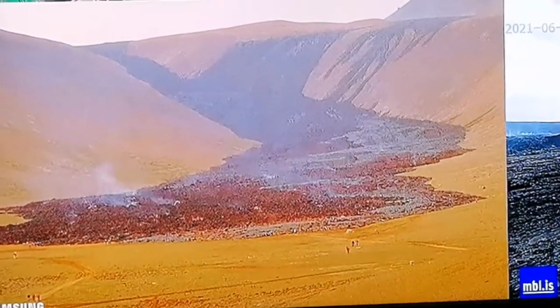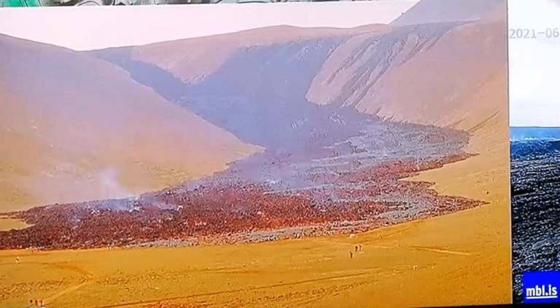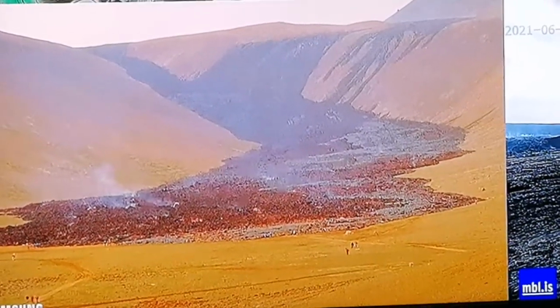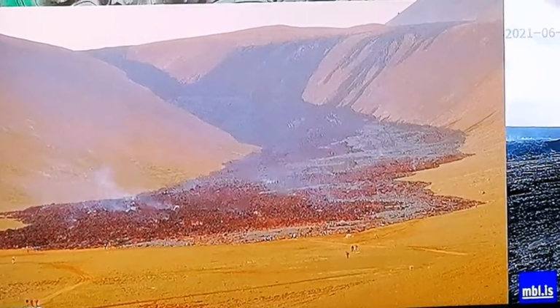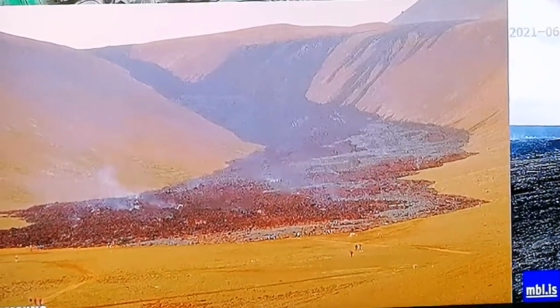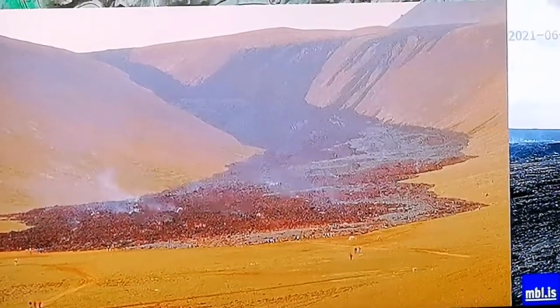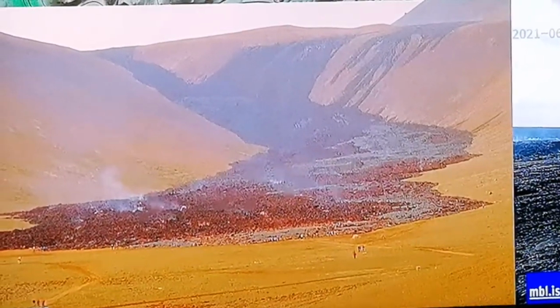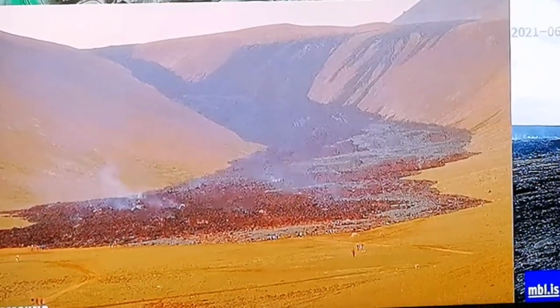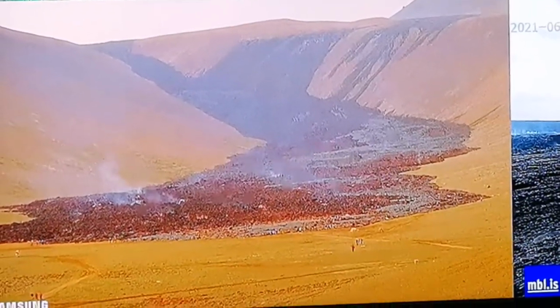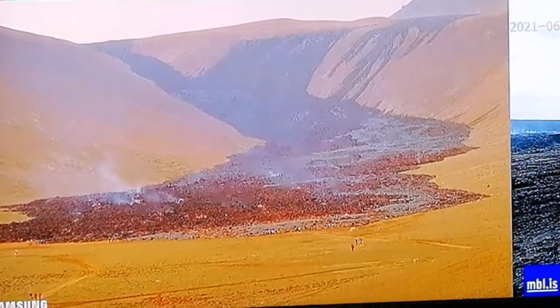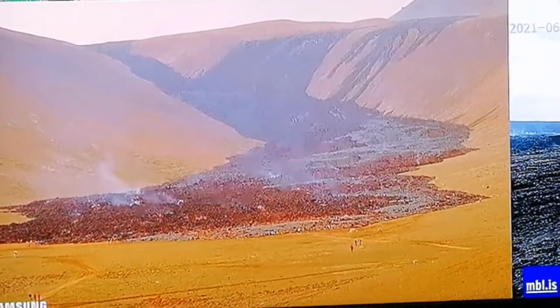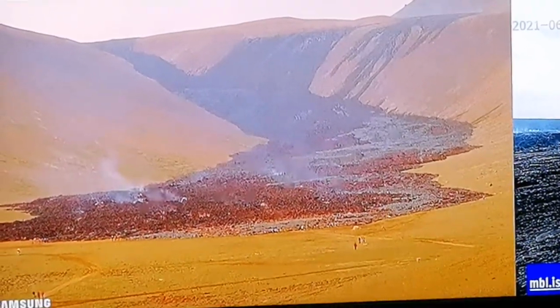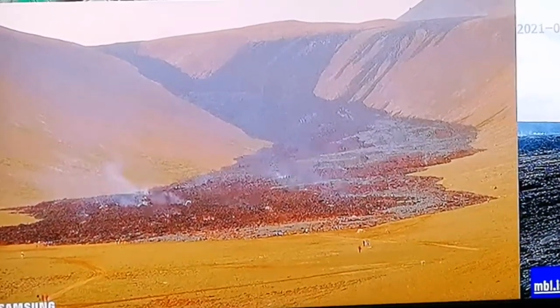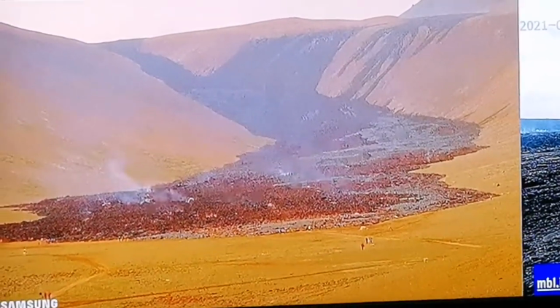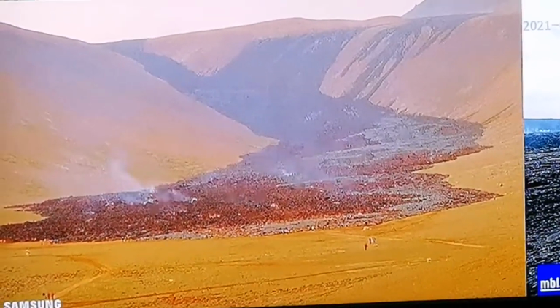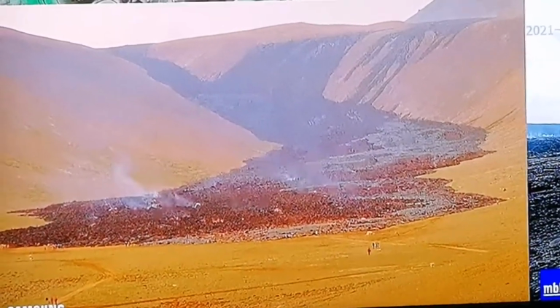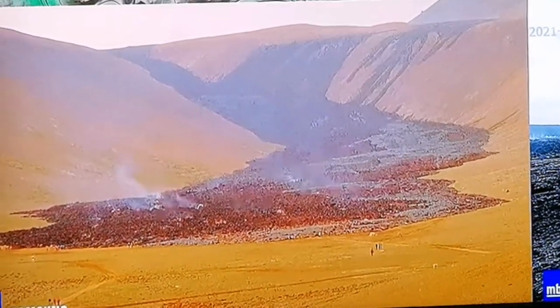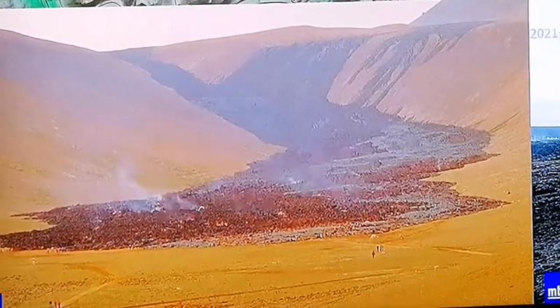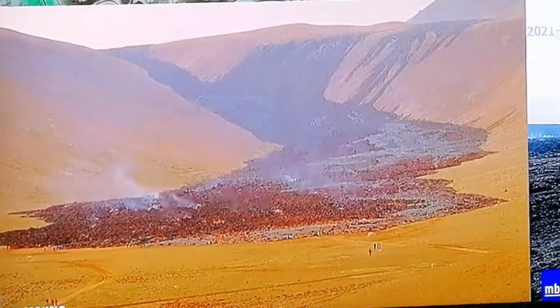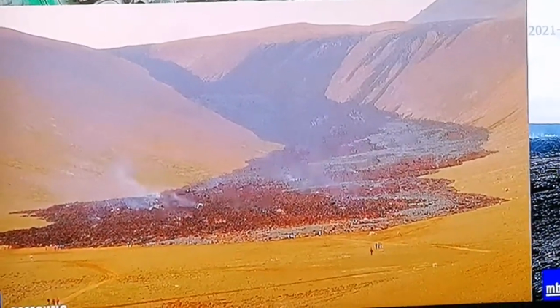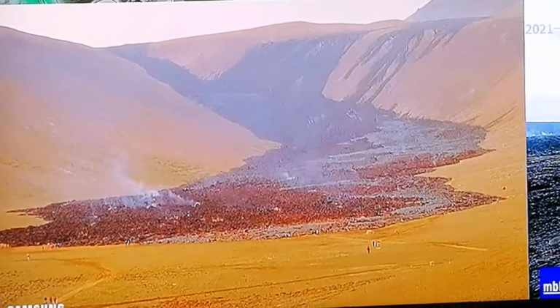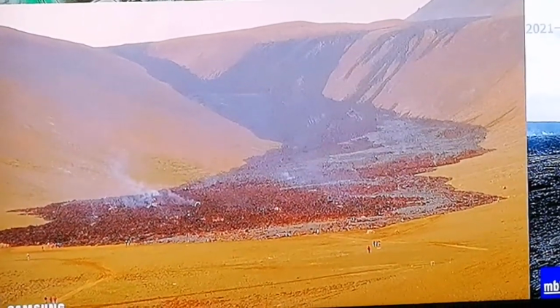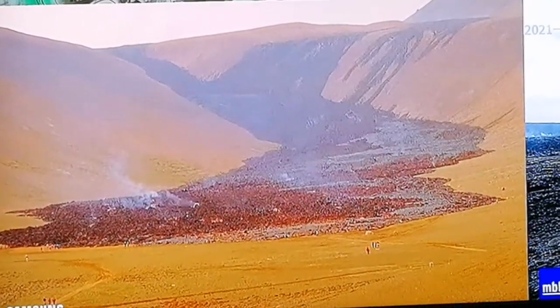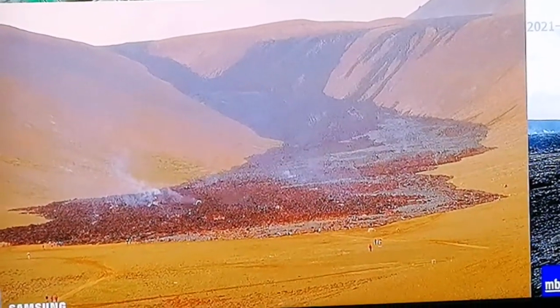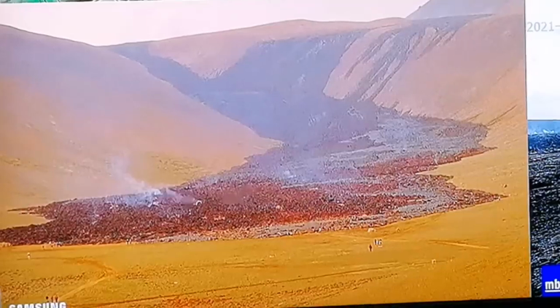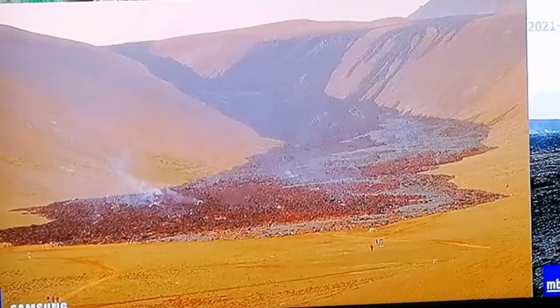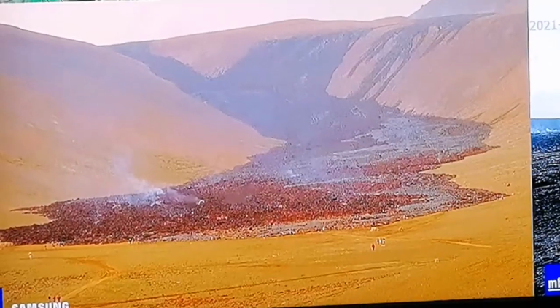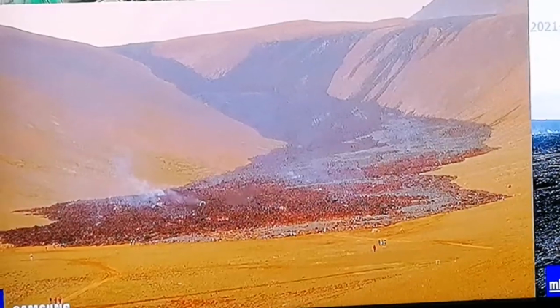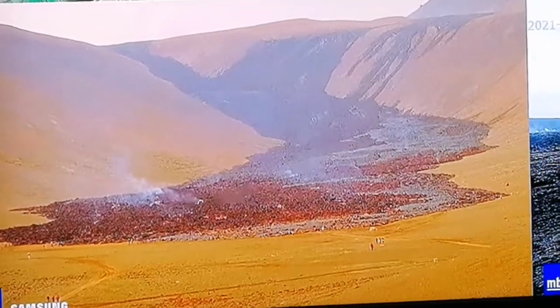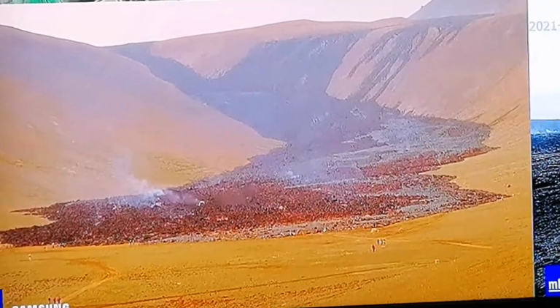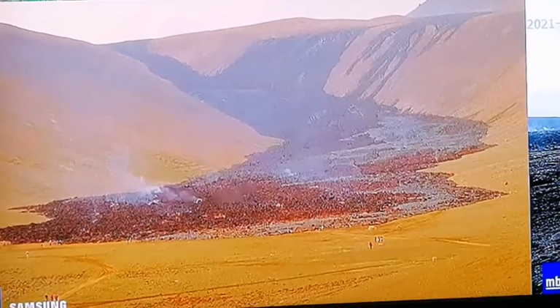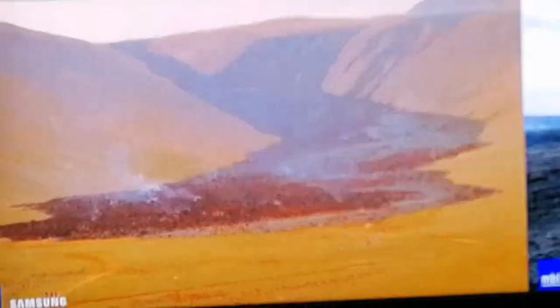The lava is oxidizing very quickly — look, the color of it has changed to a kind of brownish color.